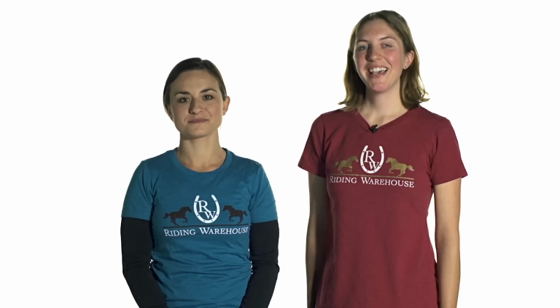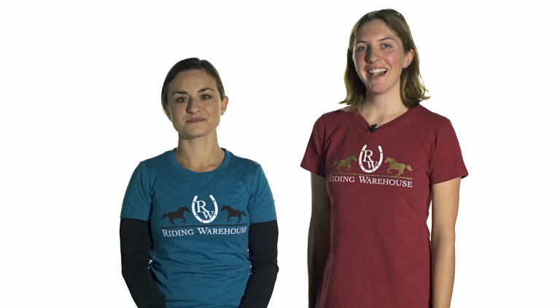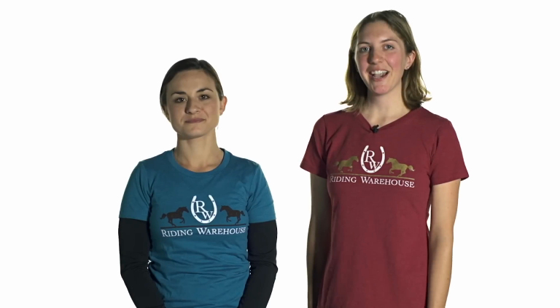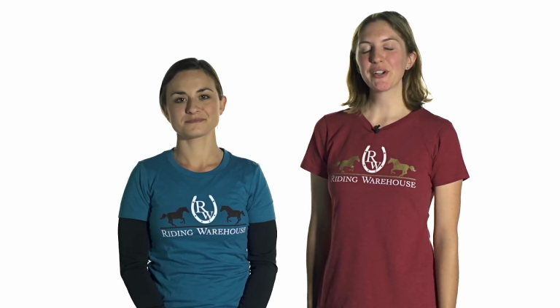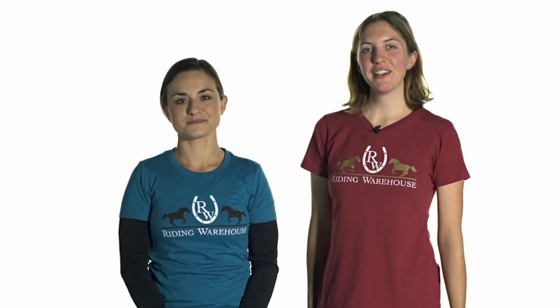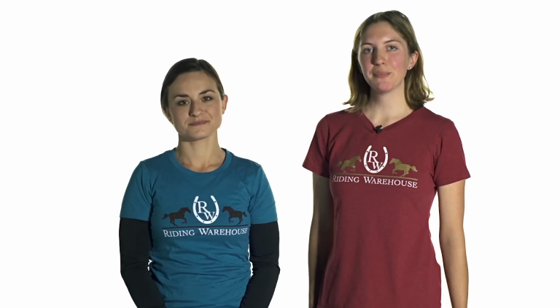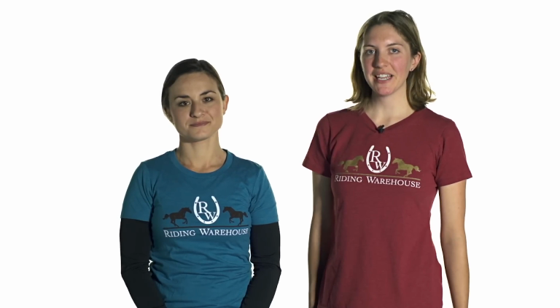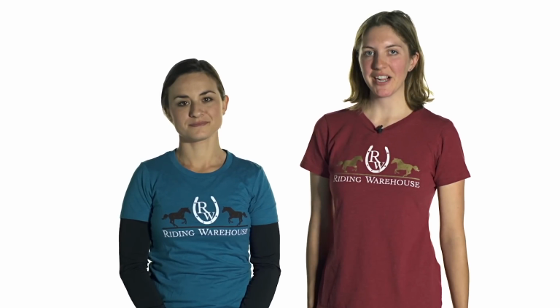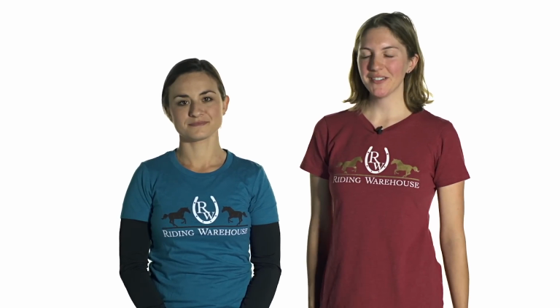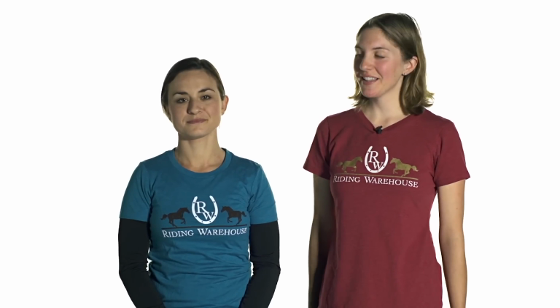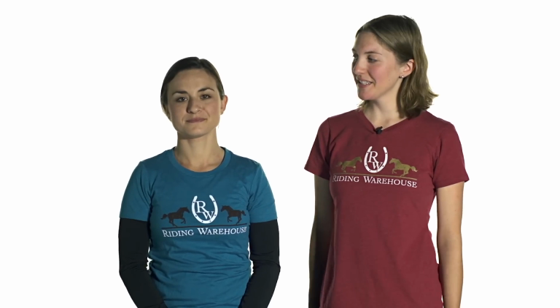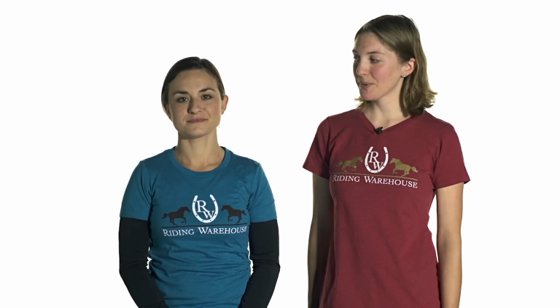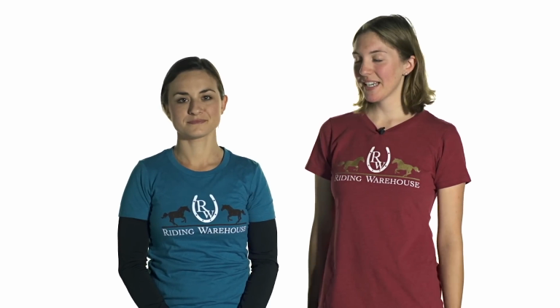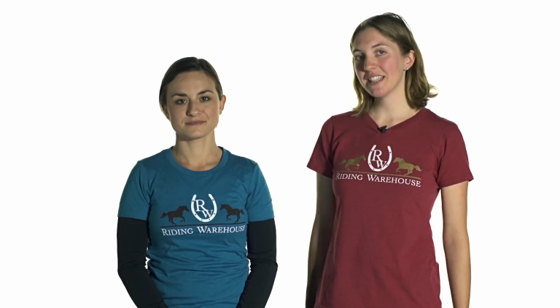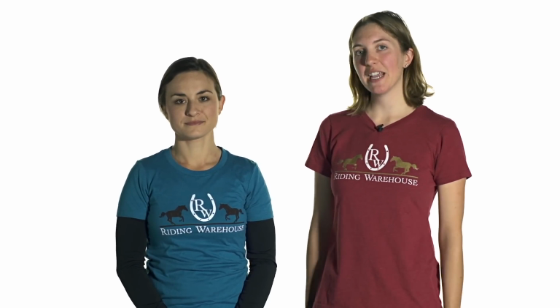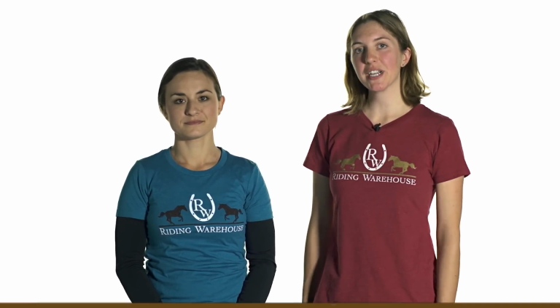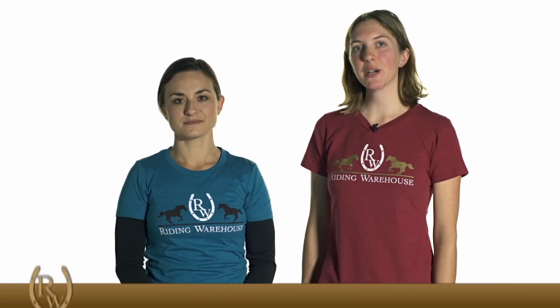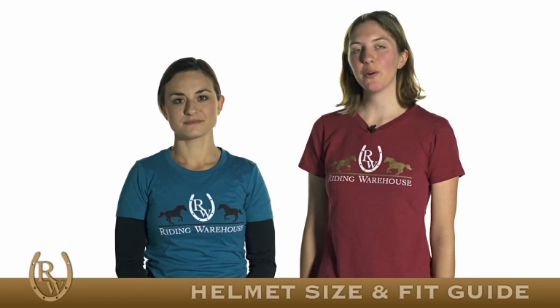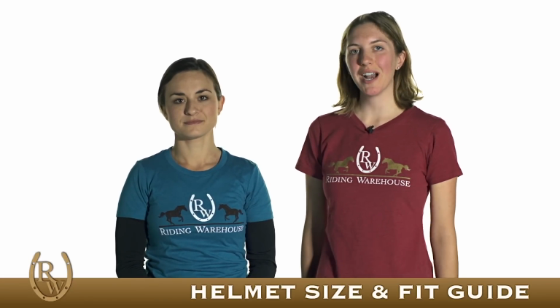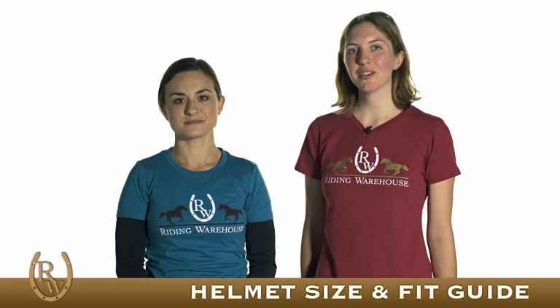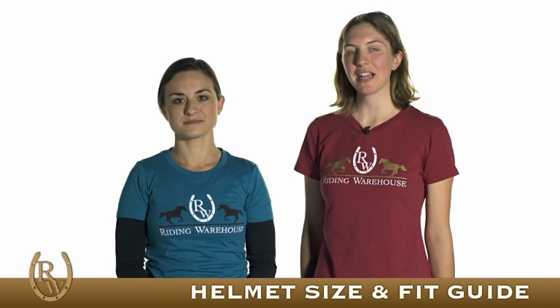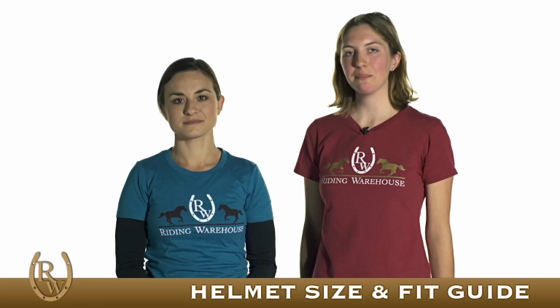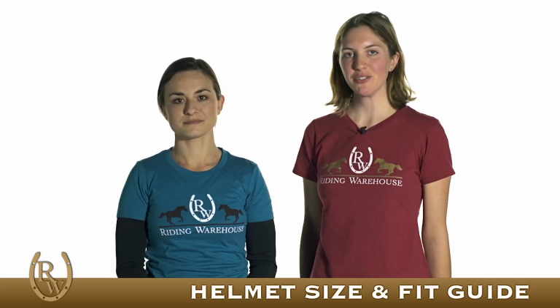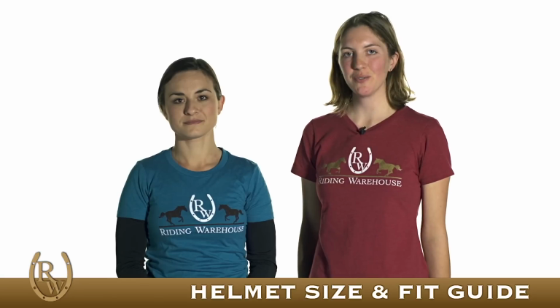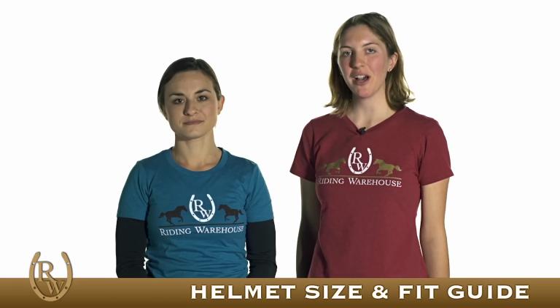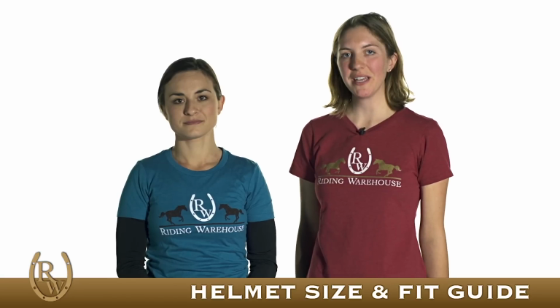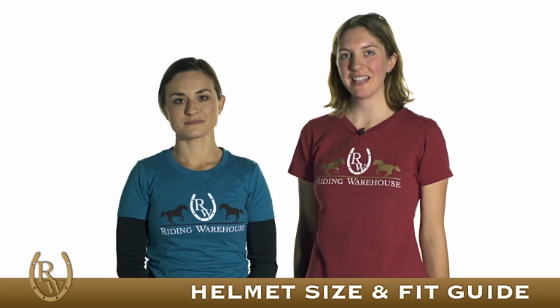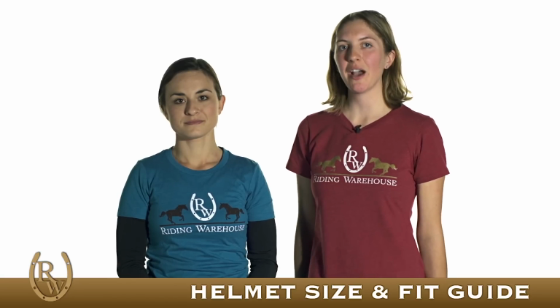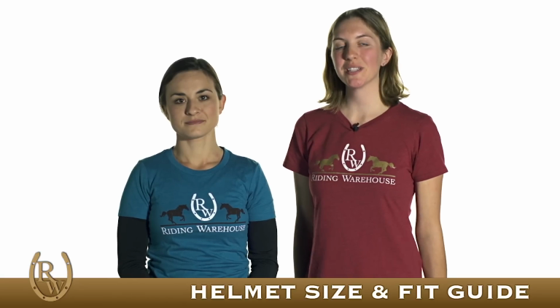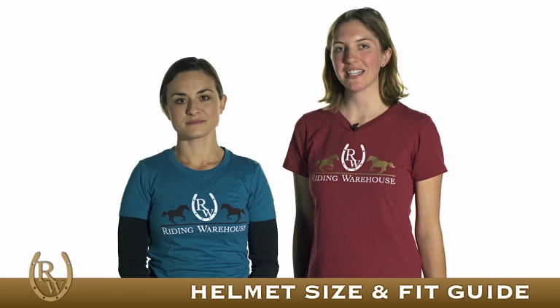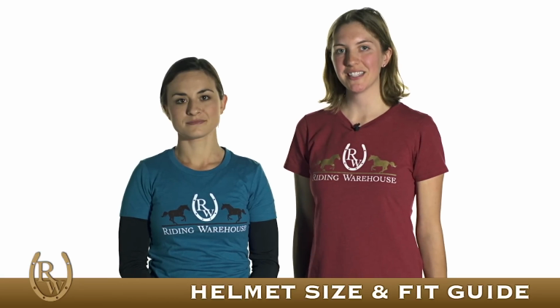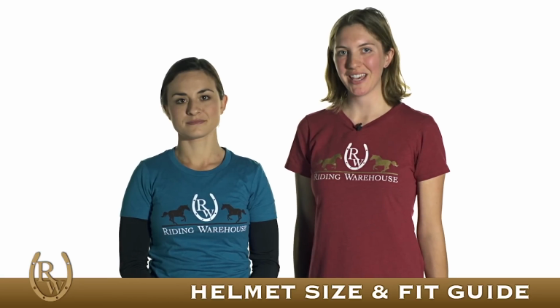Hi, I'm Marina from Riding Warehouse and this is Brie. Today we're going to go over how to correctly measure for a helmet and how to assess its fit.